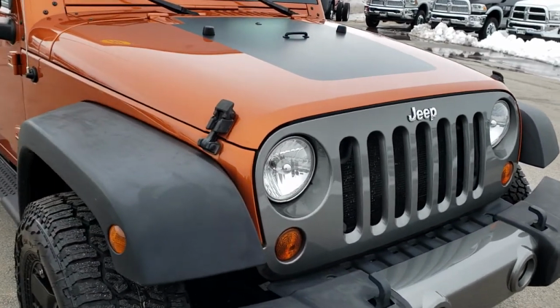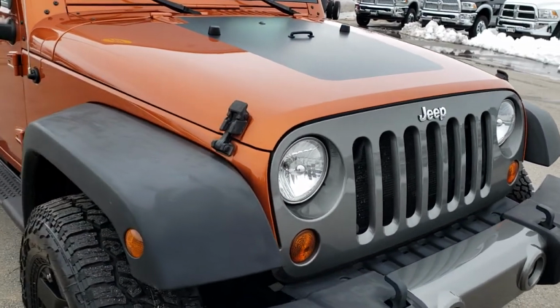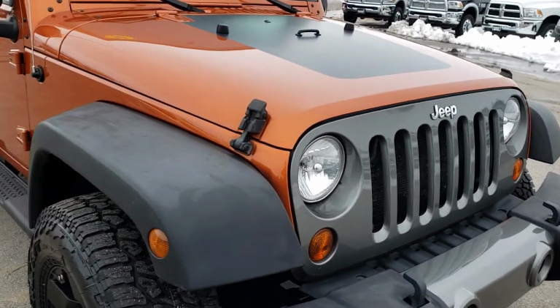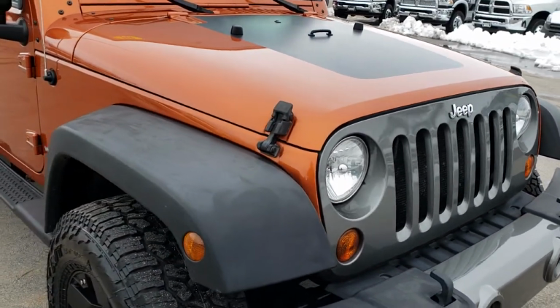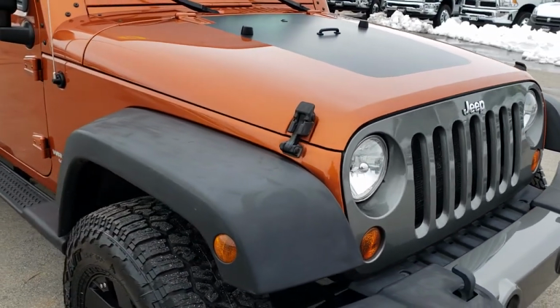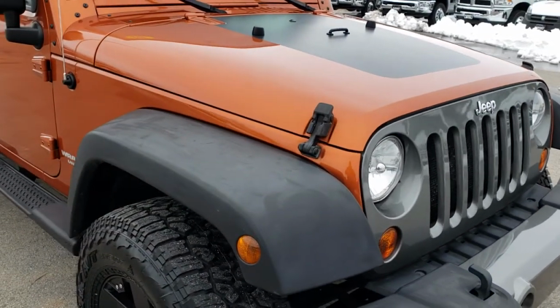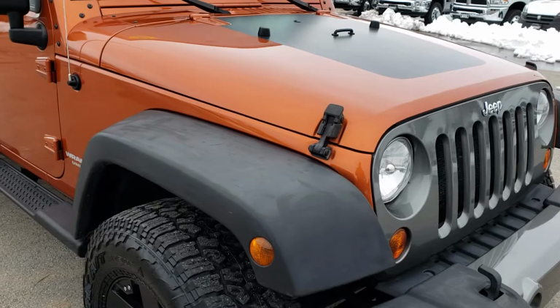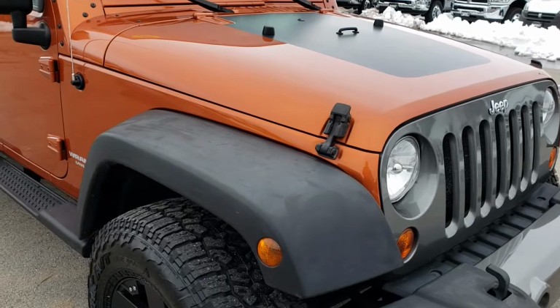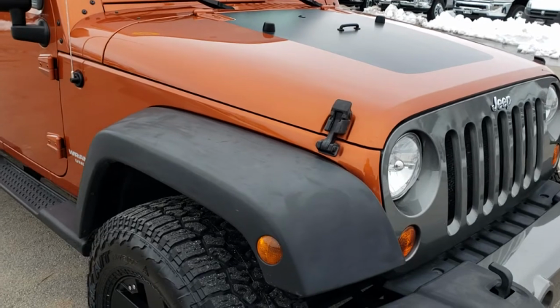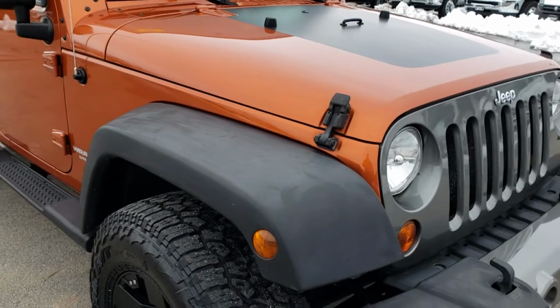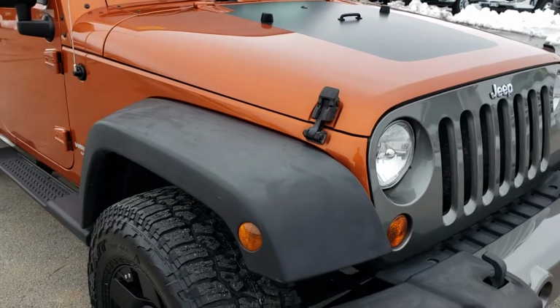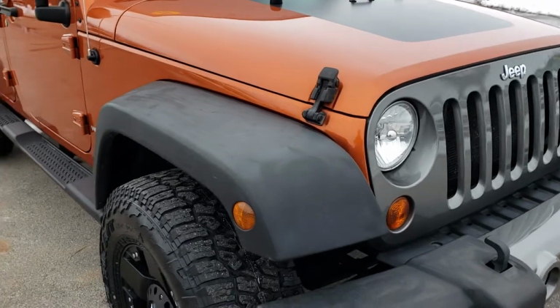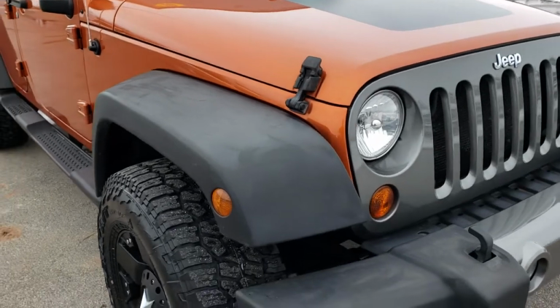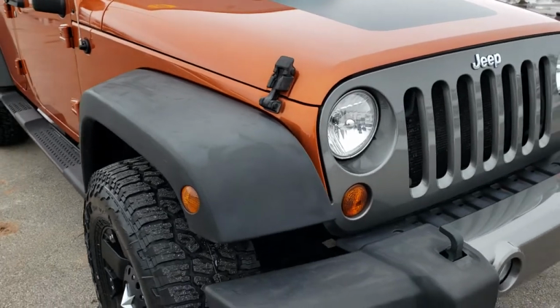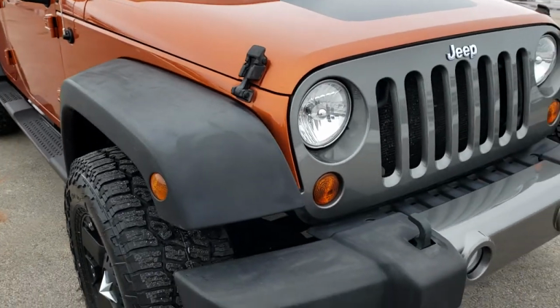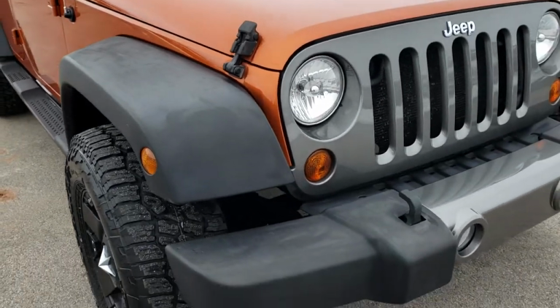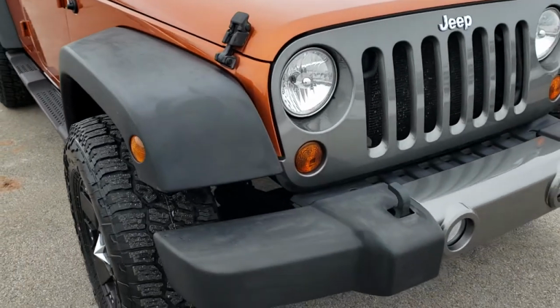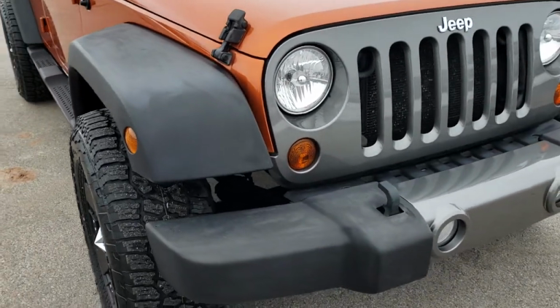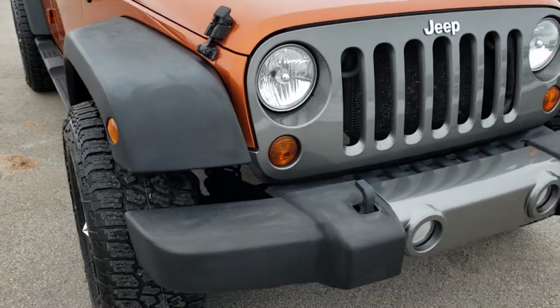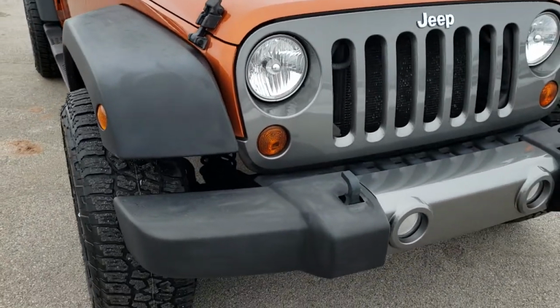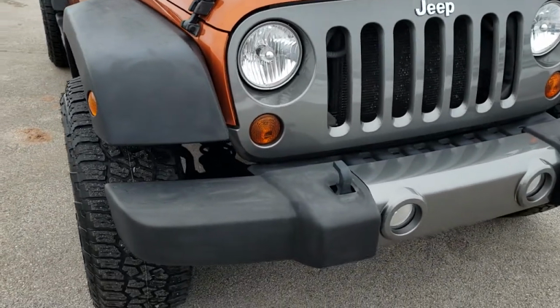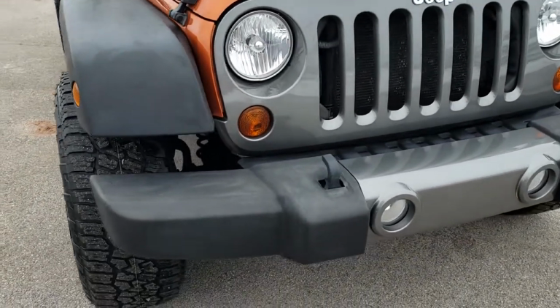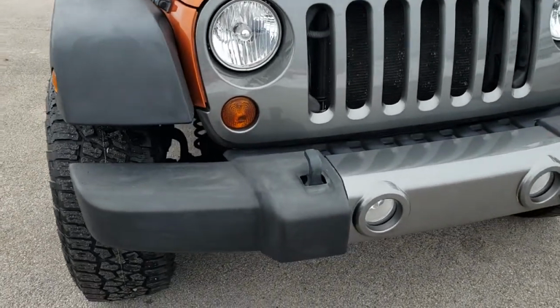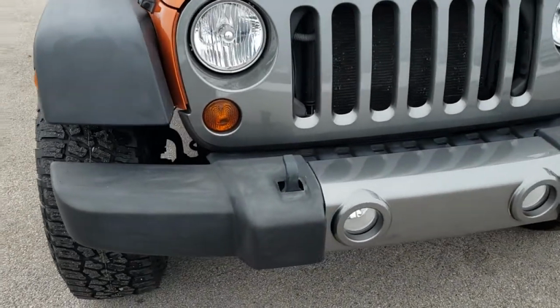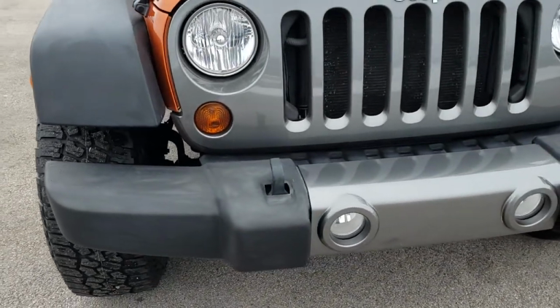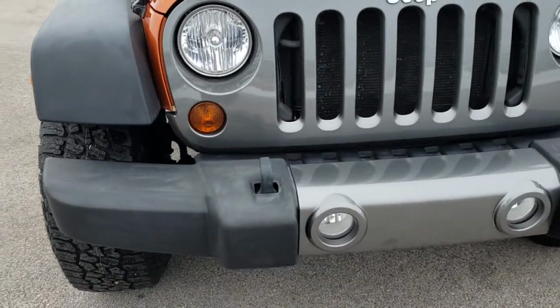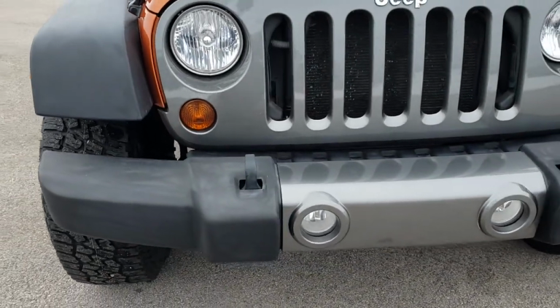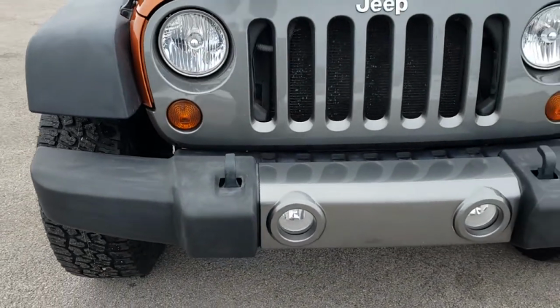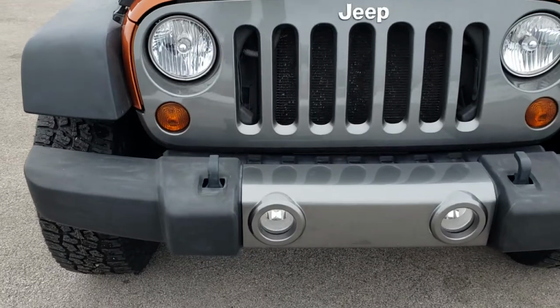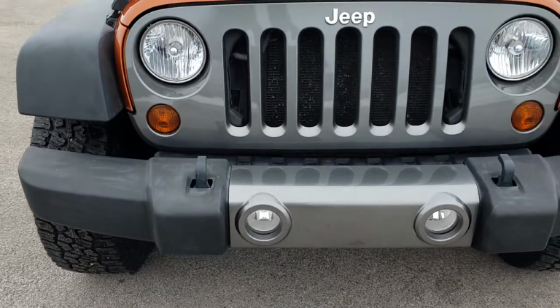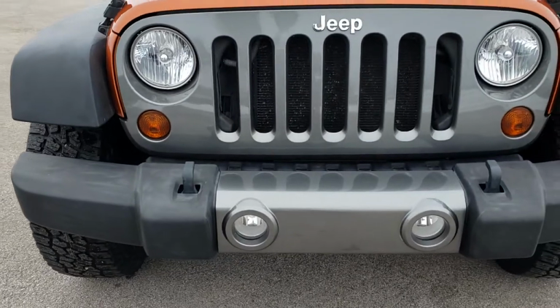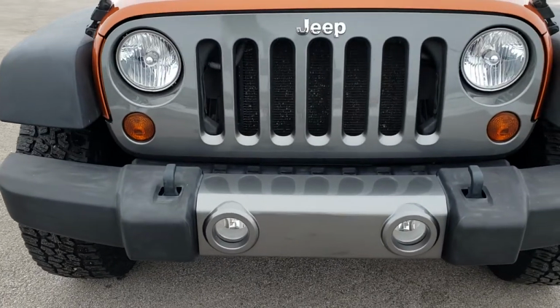From this HD video, you will be able to tell that this Jeep is in excellent condition all the way around, inside and out.